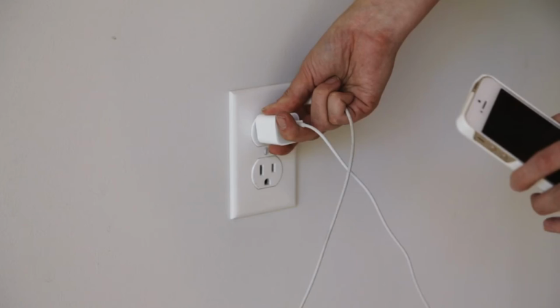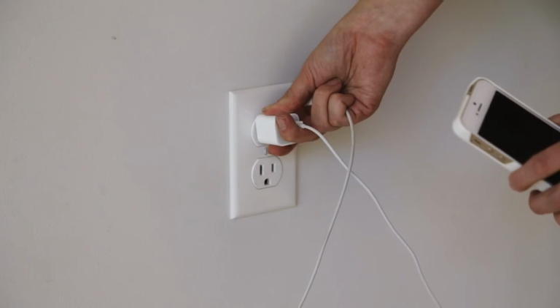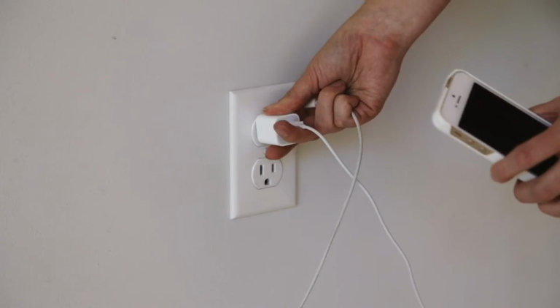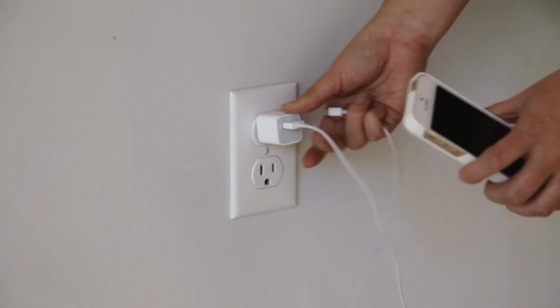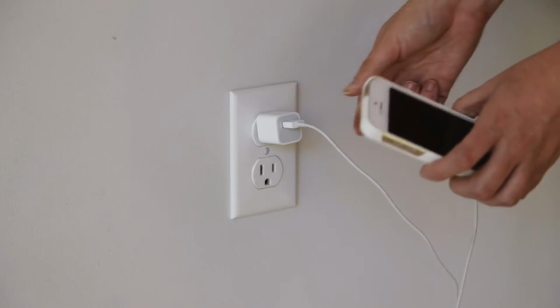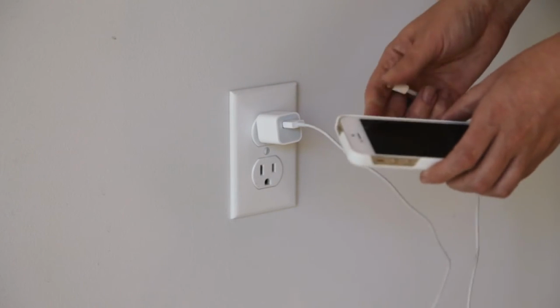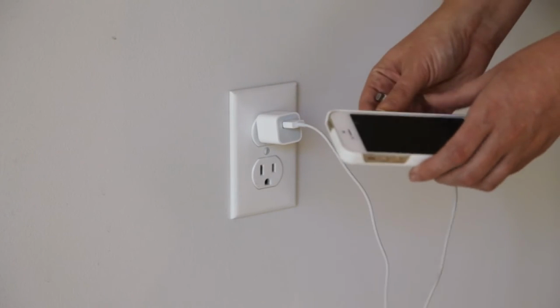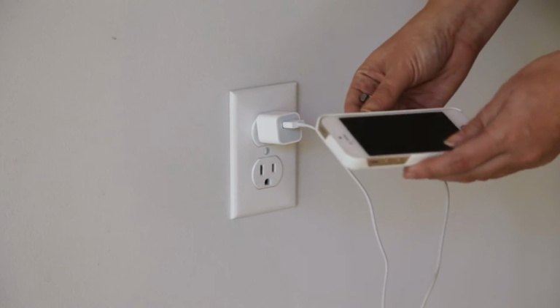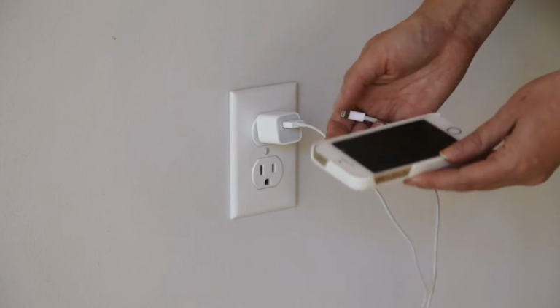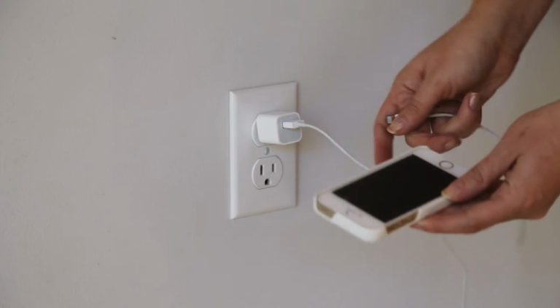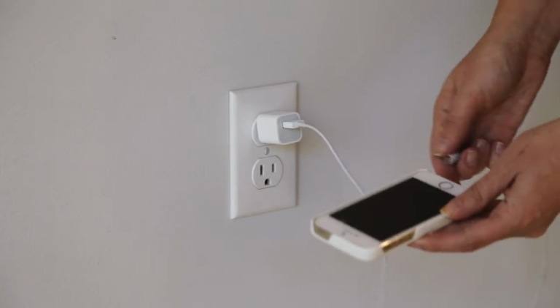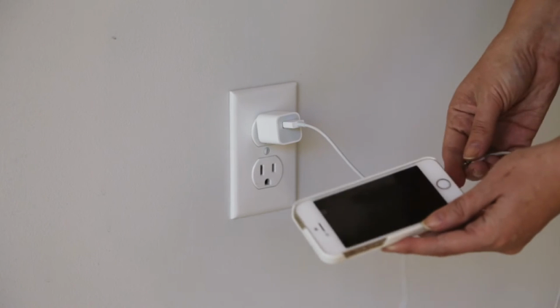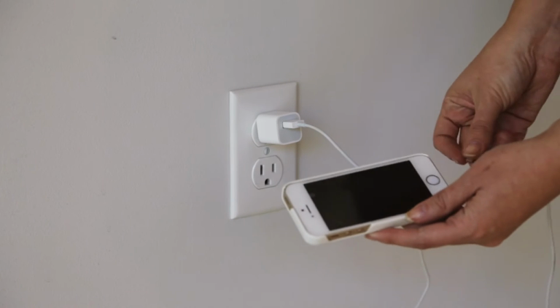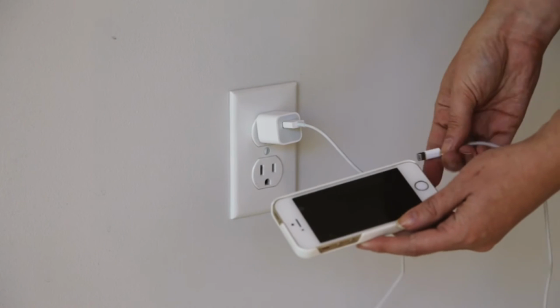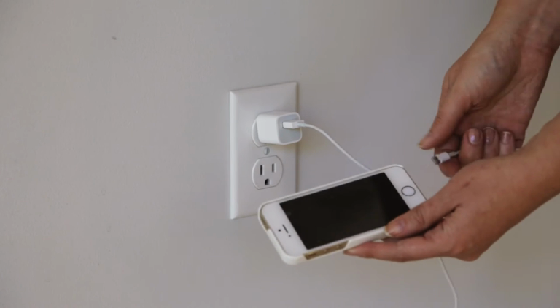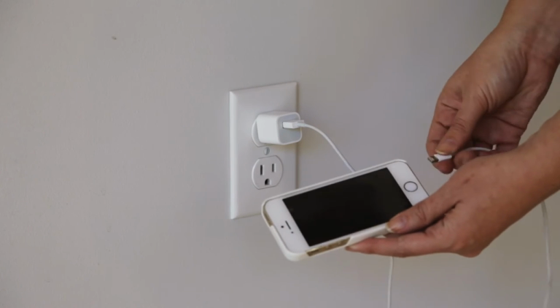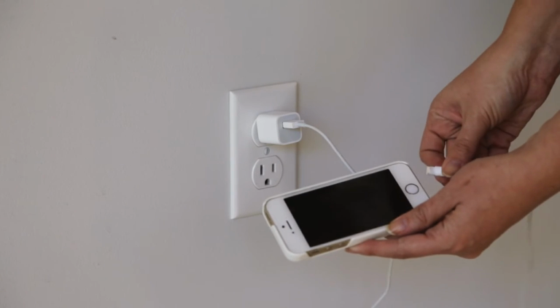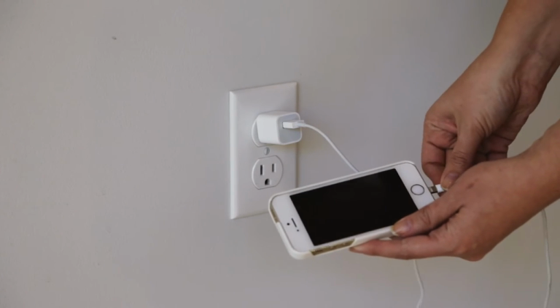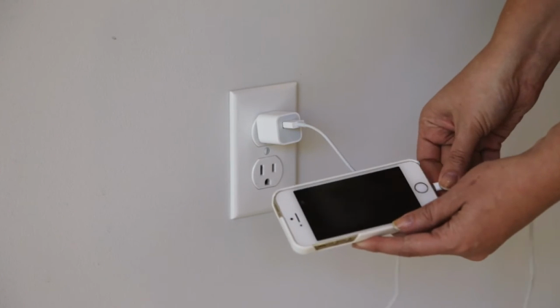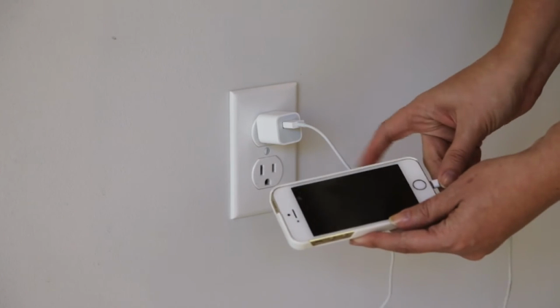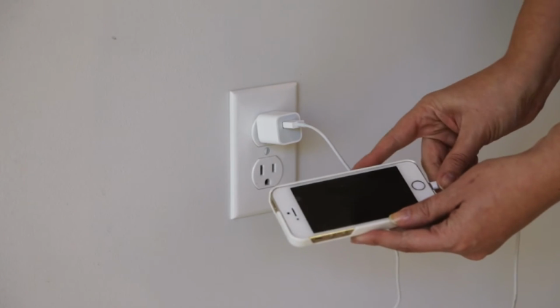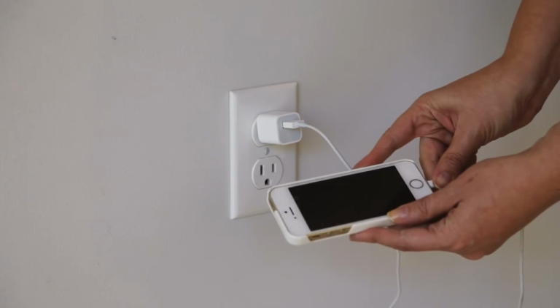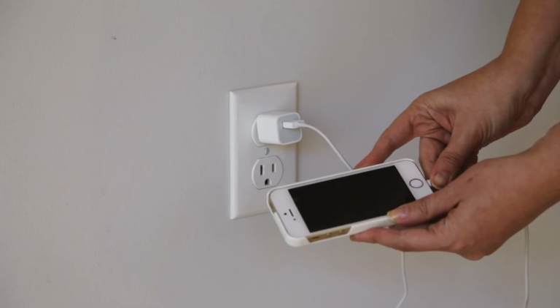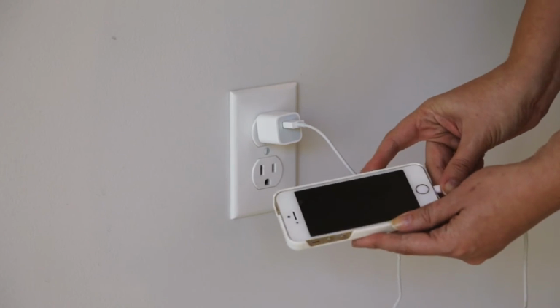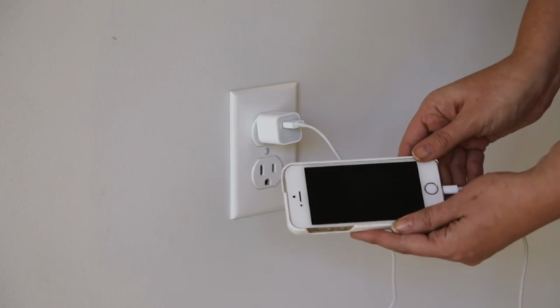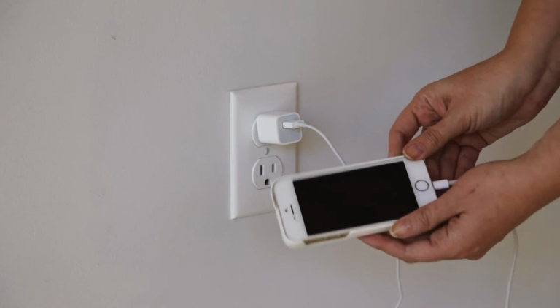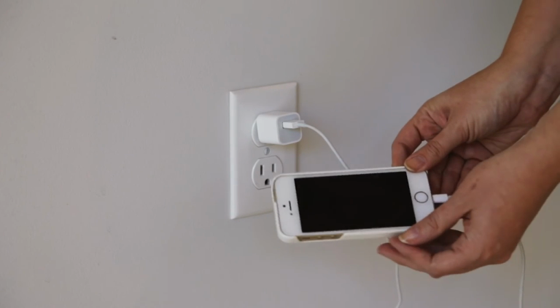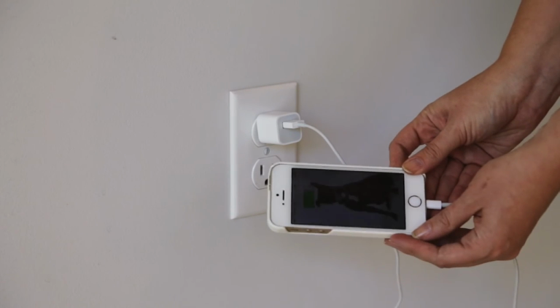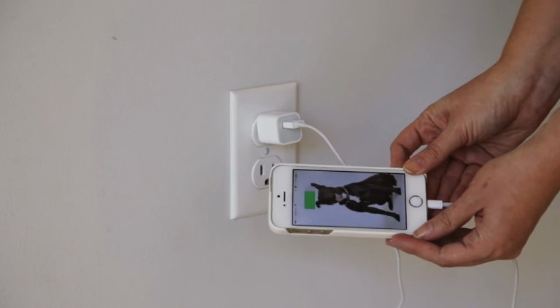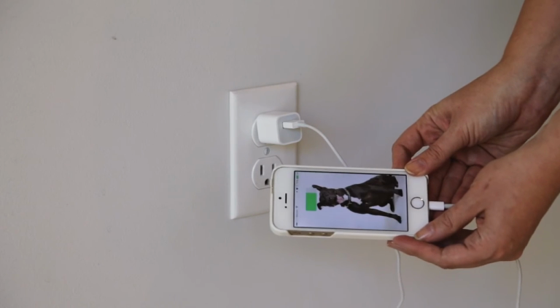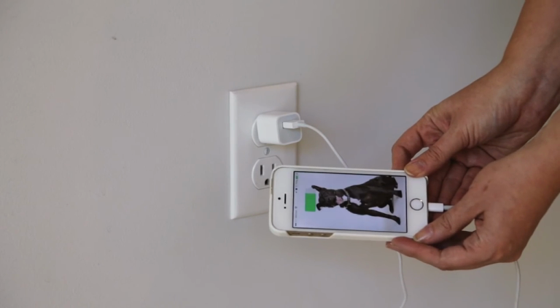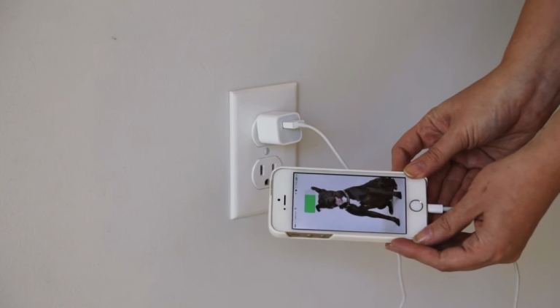Check to see if your outlet is working. You can test this by plugging something small, like a cell phone charger or a nightlight, into the outlet.